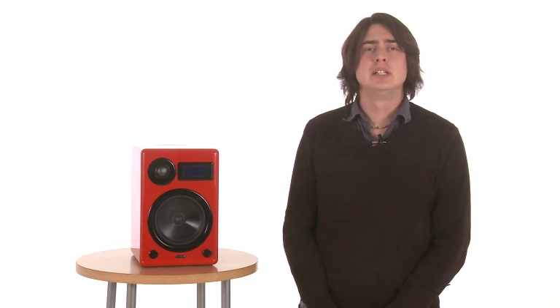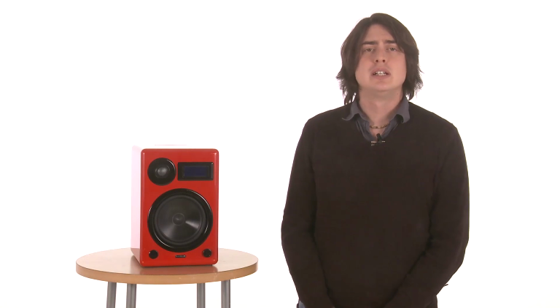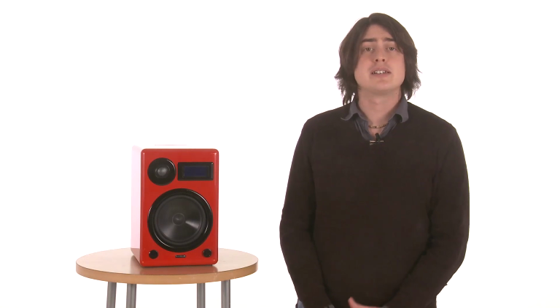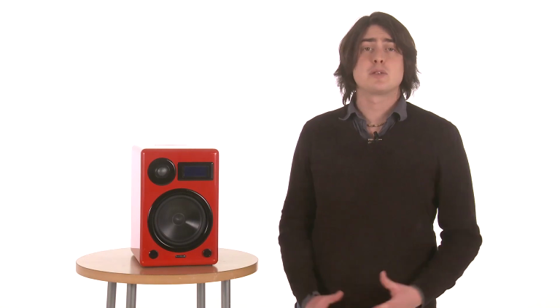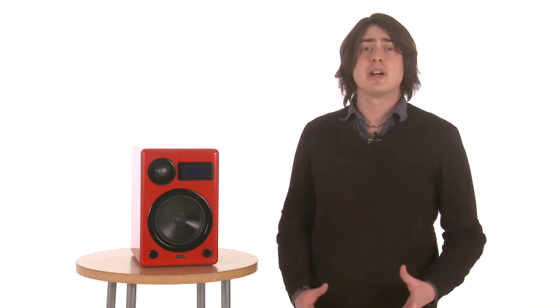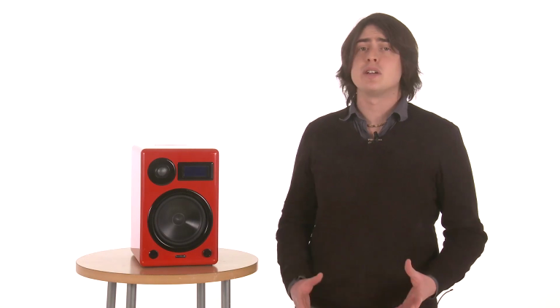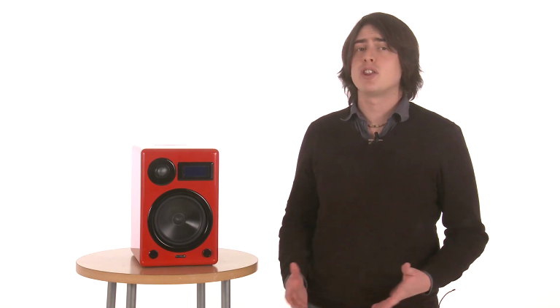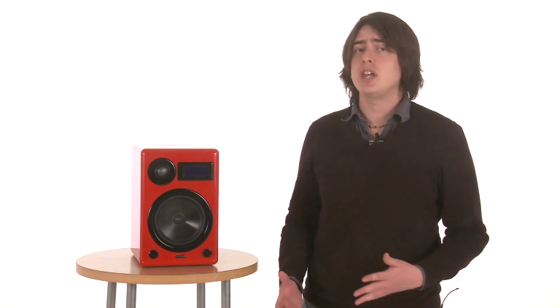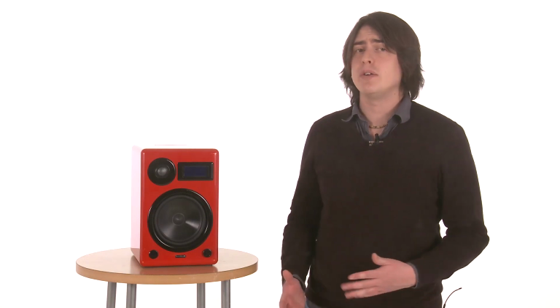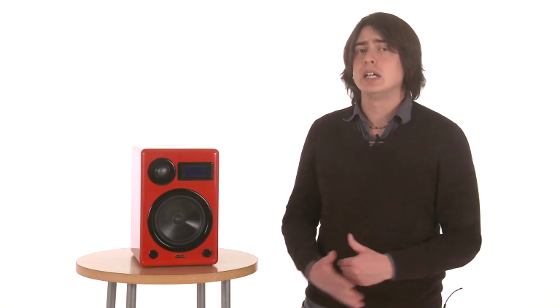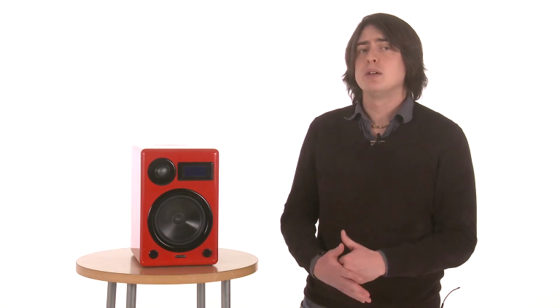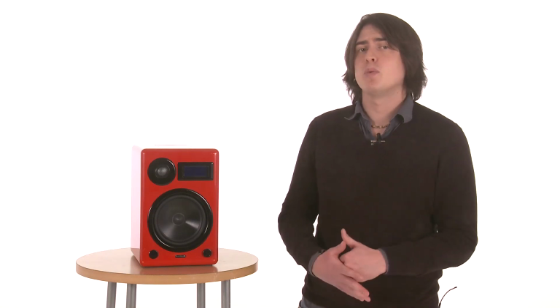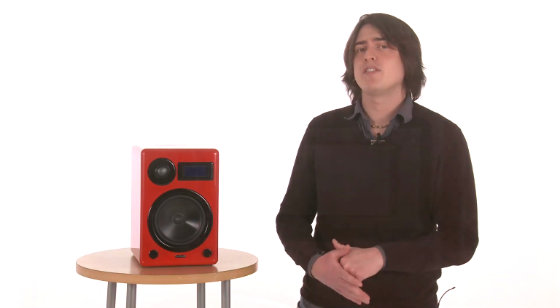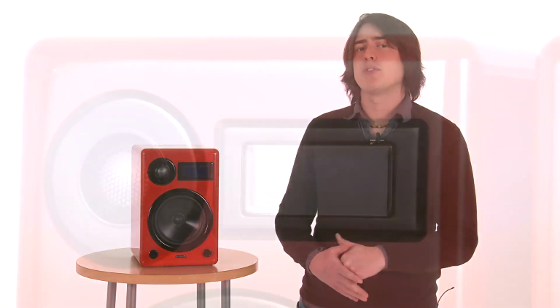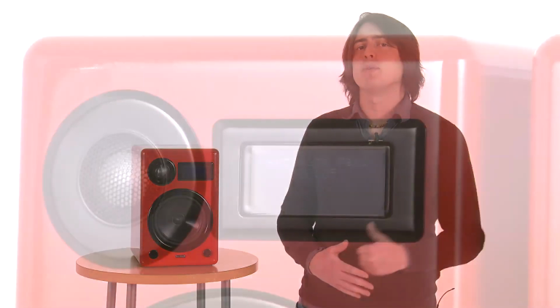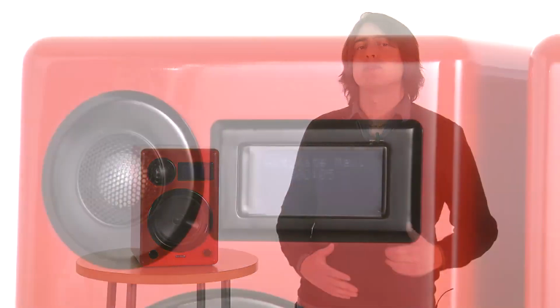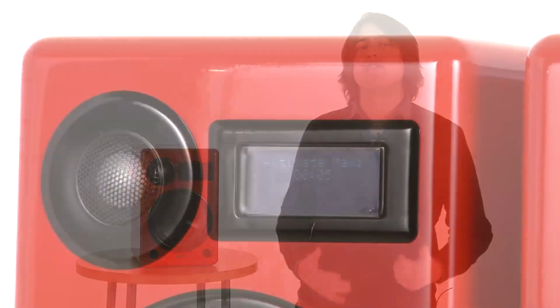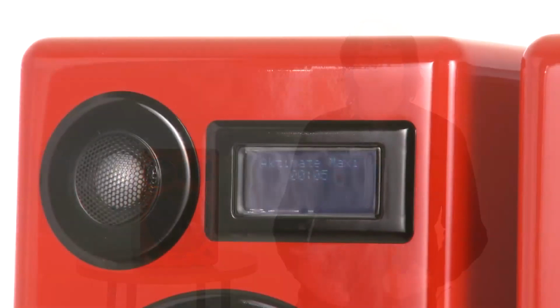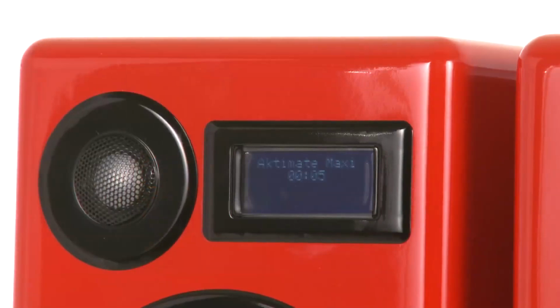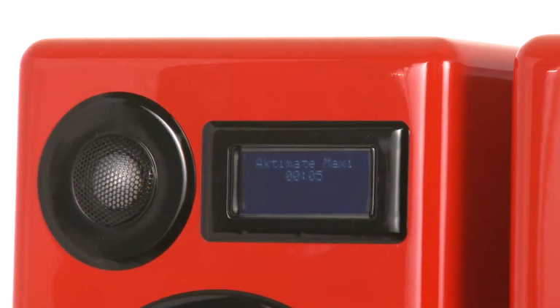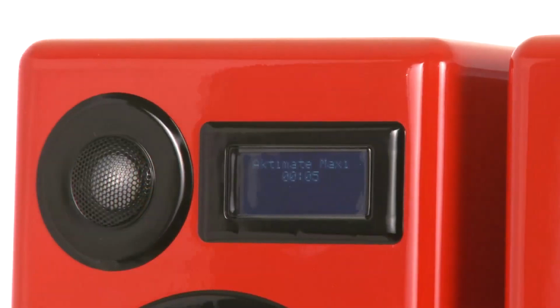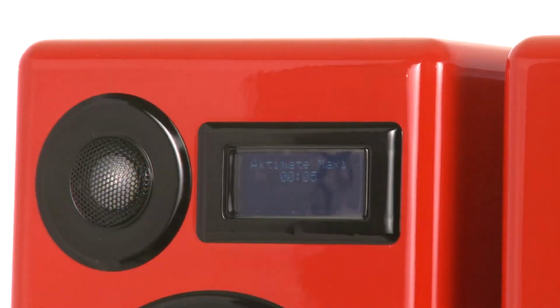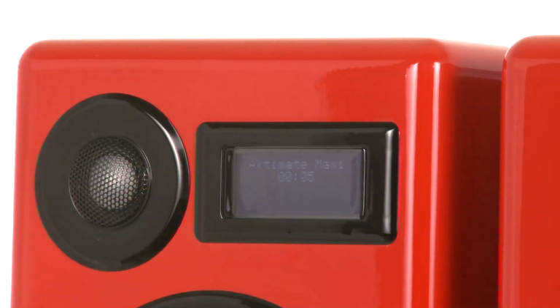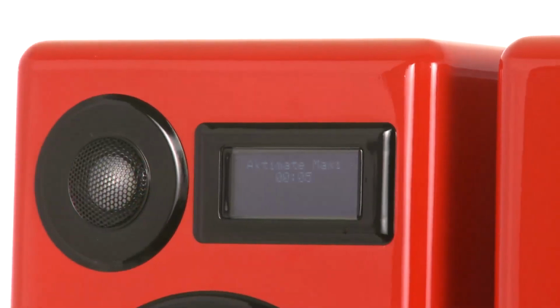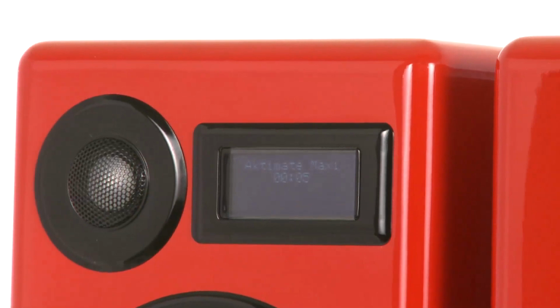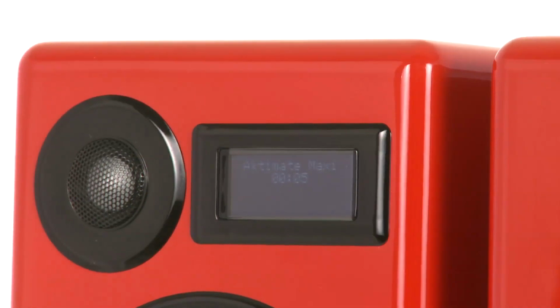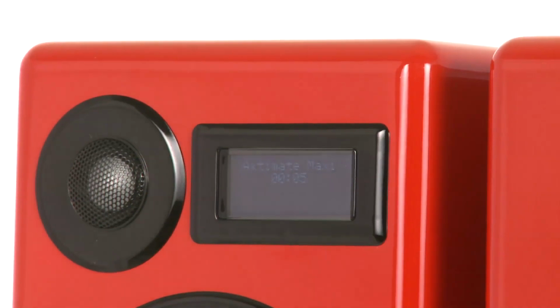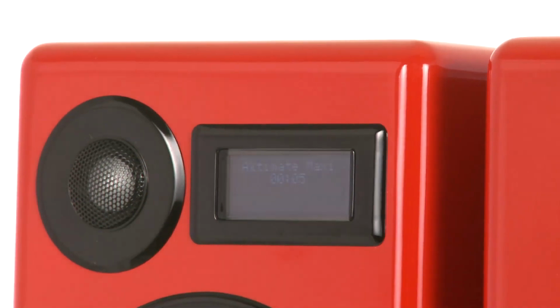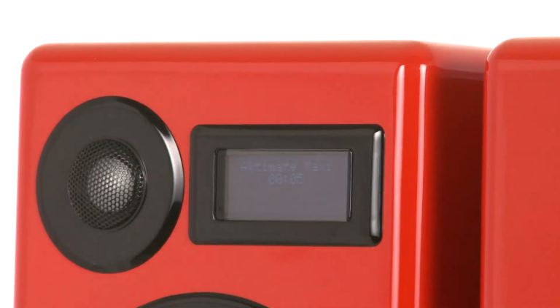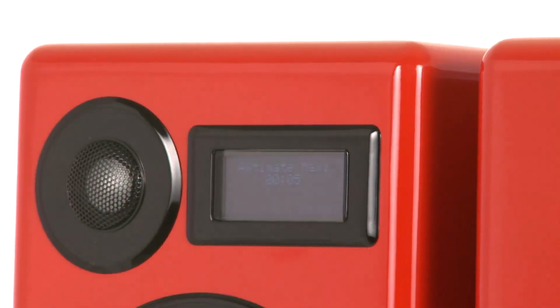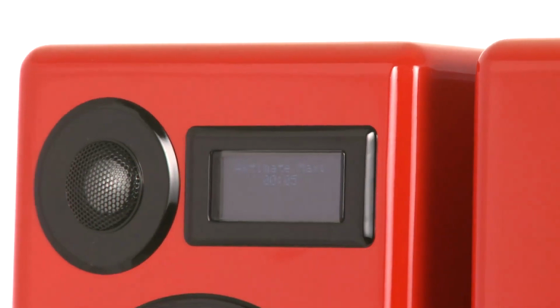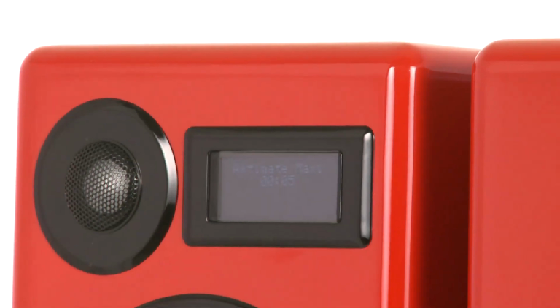A sensible idea in theory, but we found the remote to be very temperamental and the screen rather difficult to read.